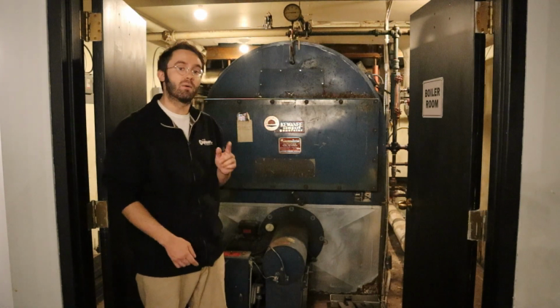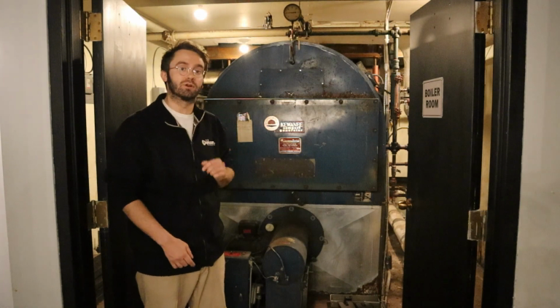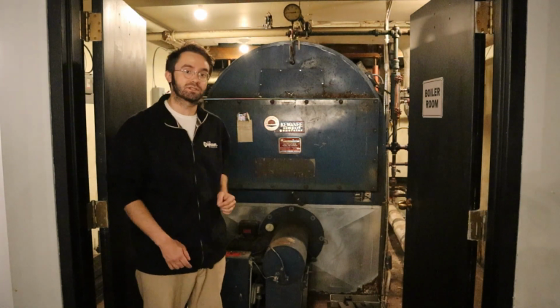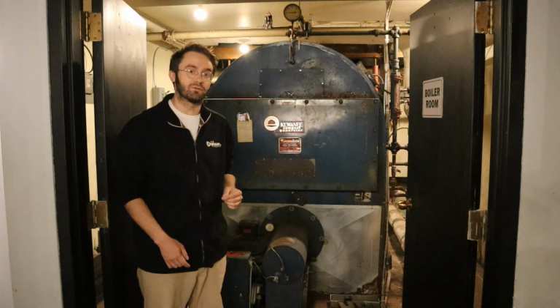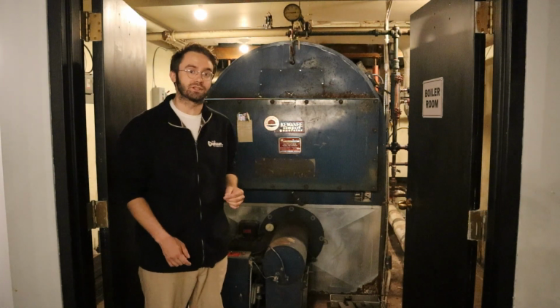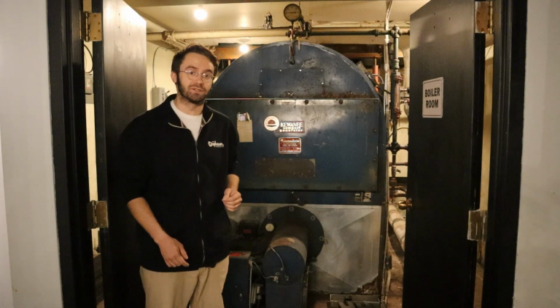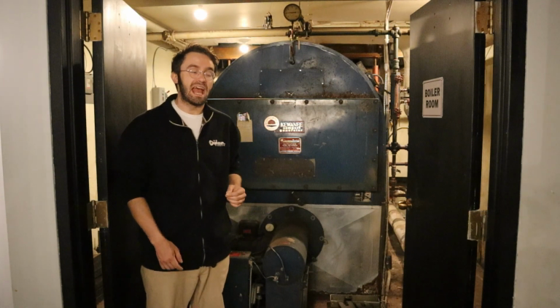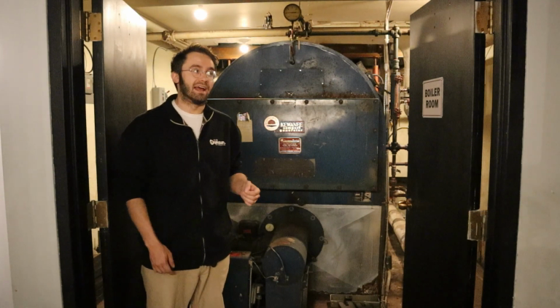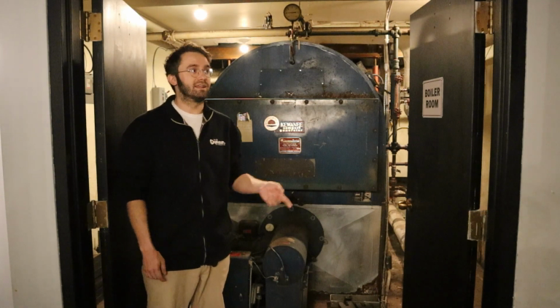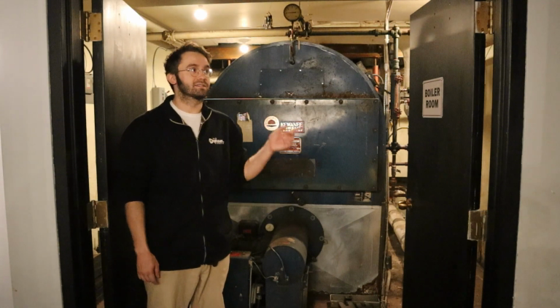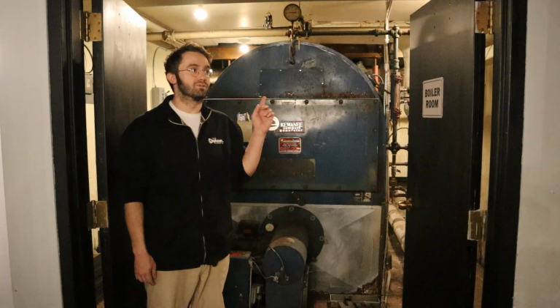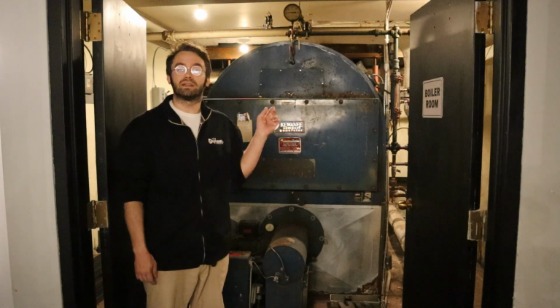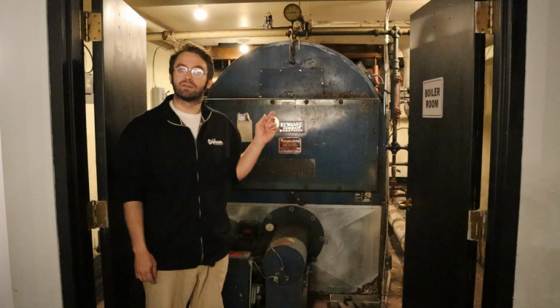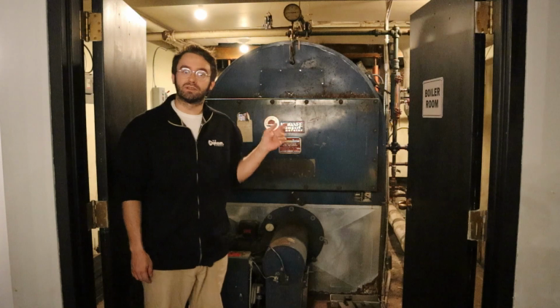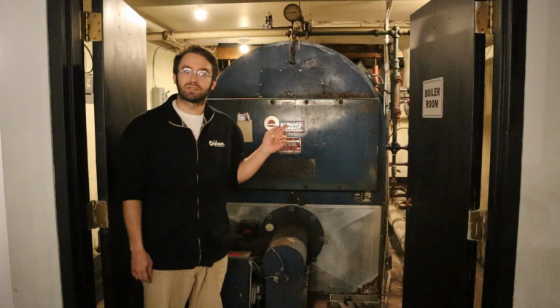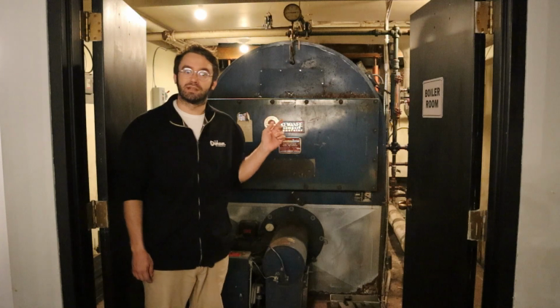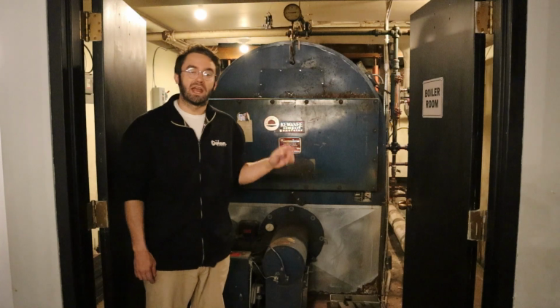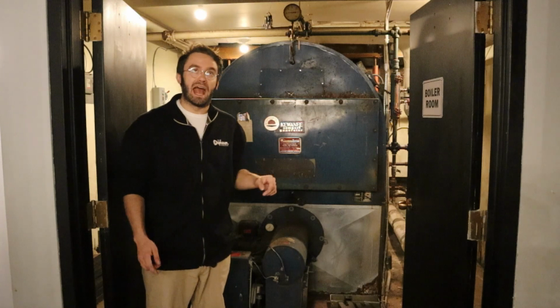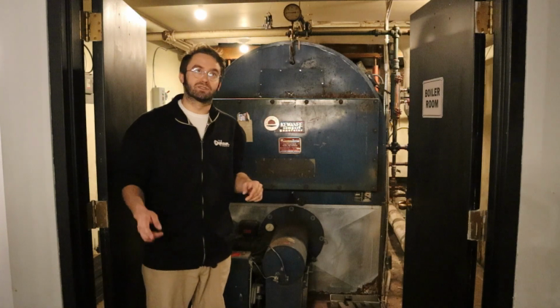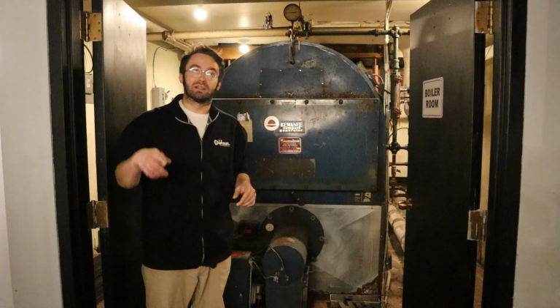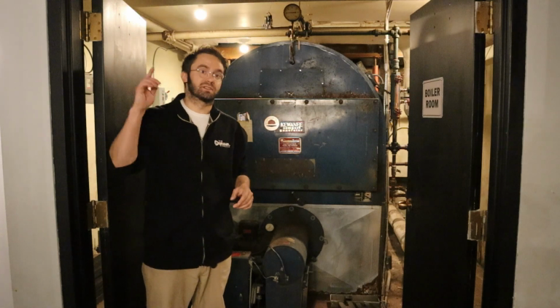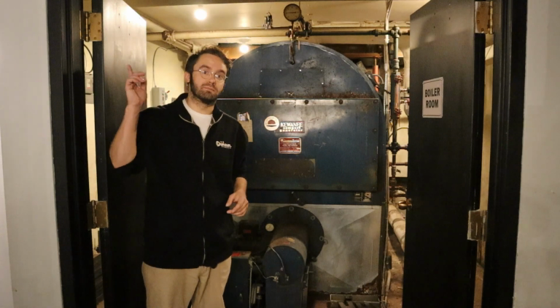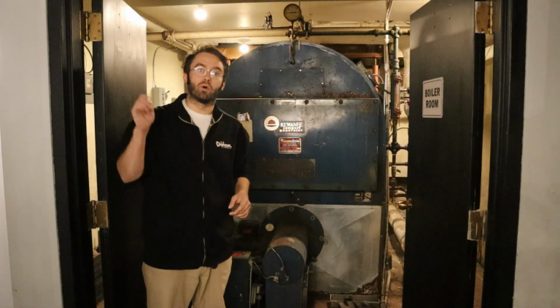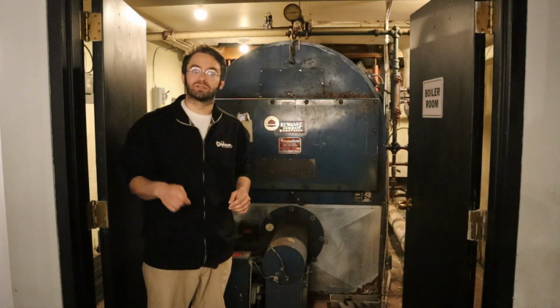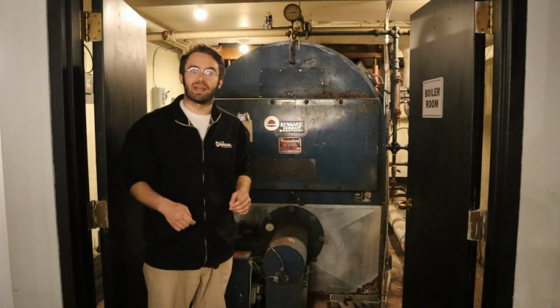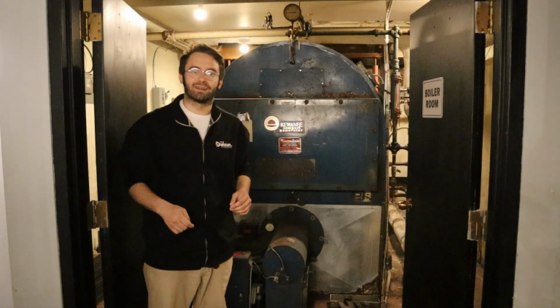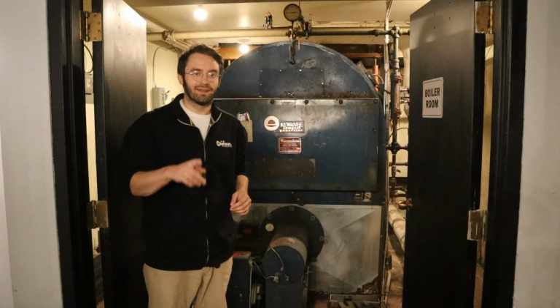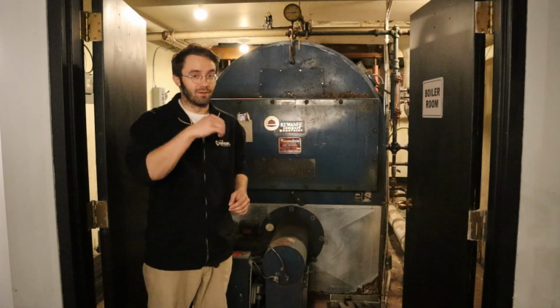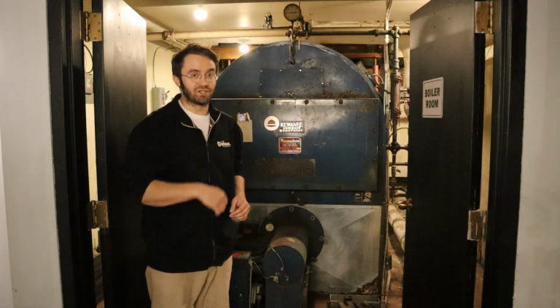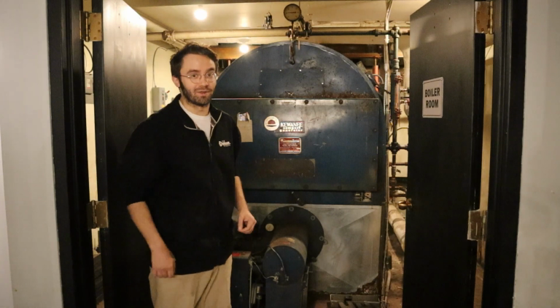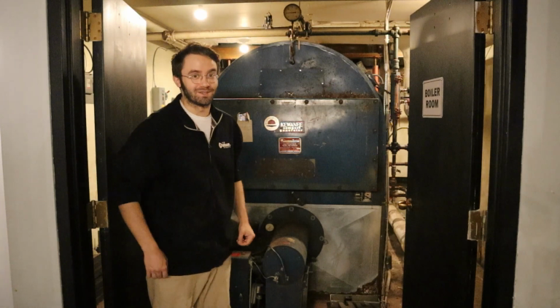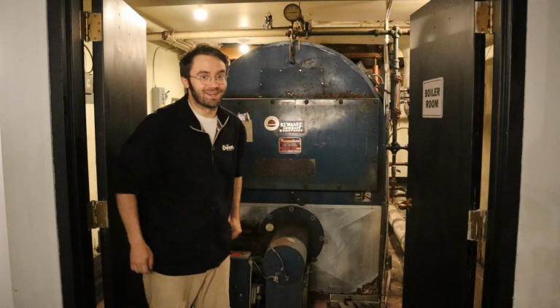However it still functions, and it heats the radiators on the stage as well as the steam coils in the attic. I'll meet you up there on stage.